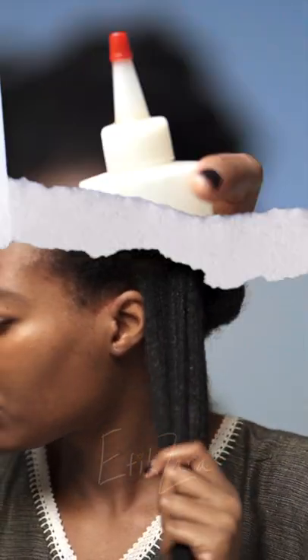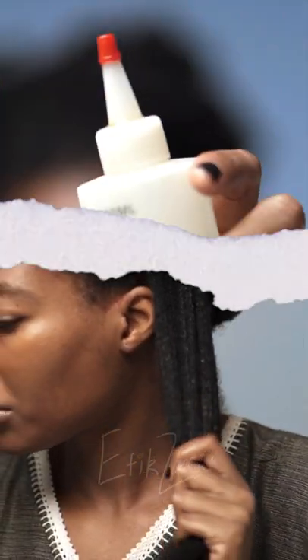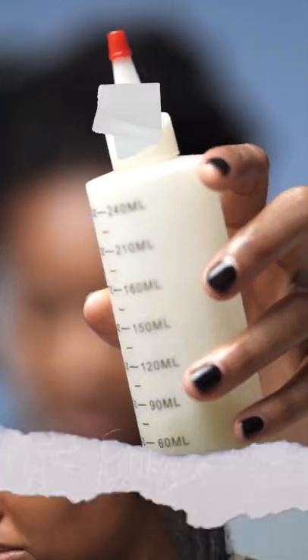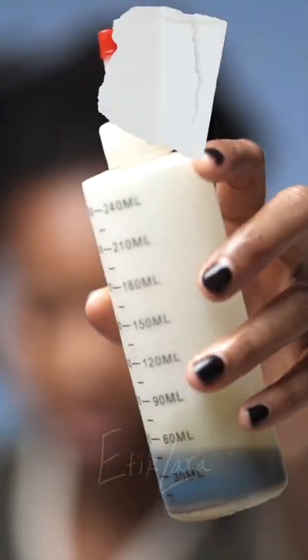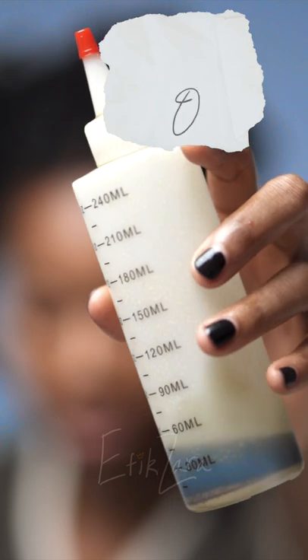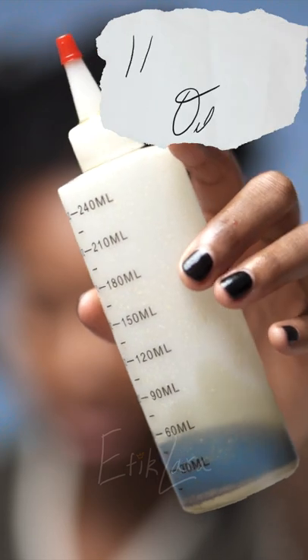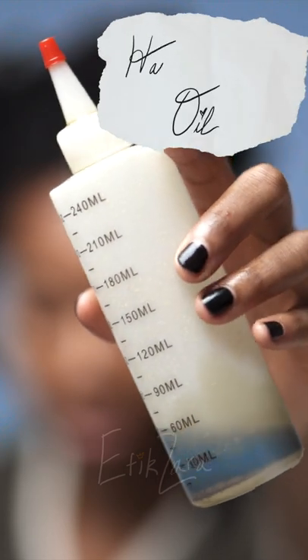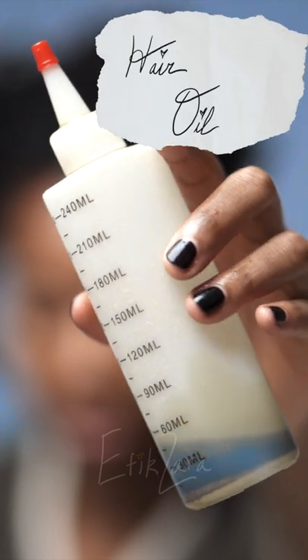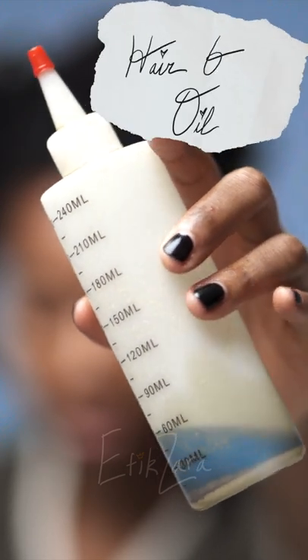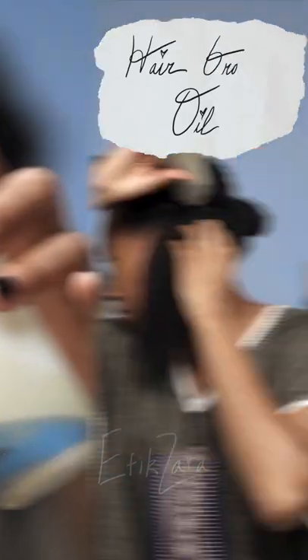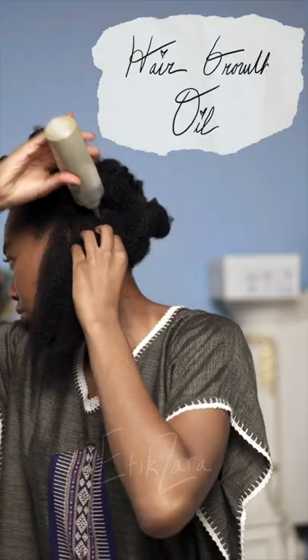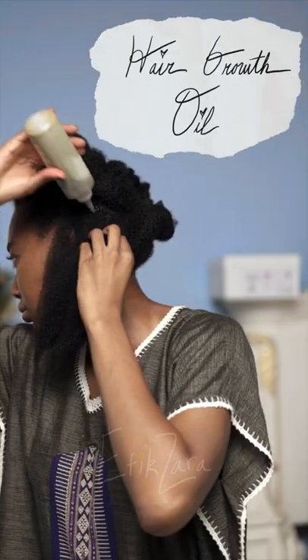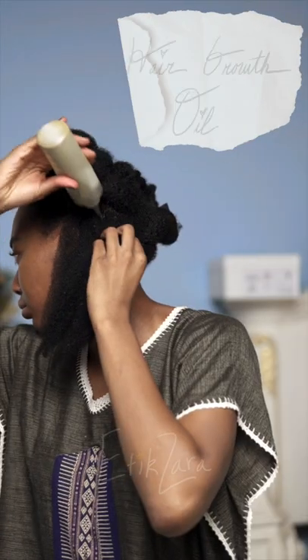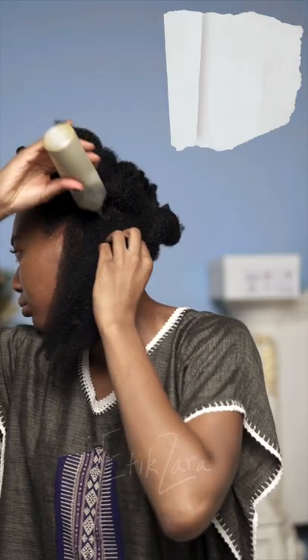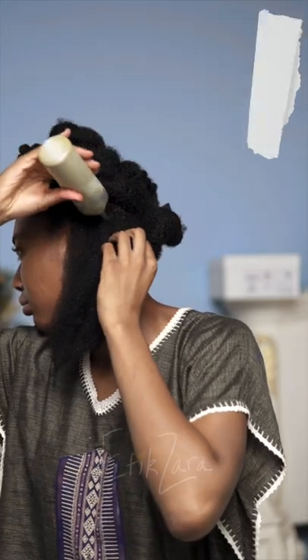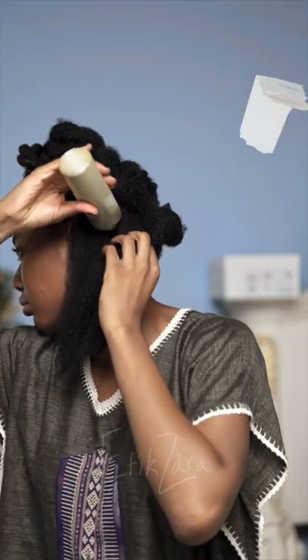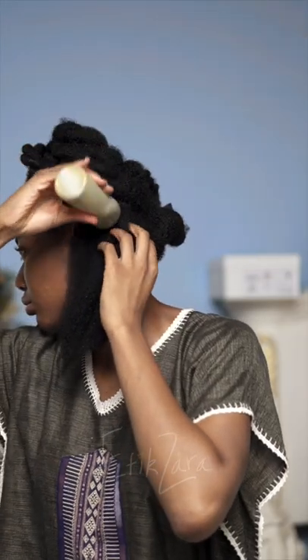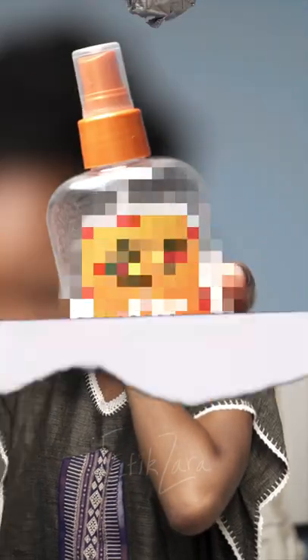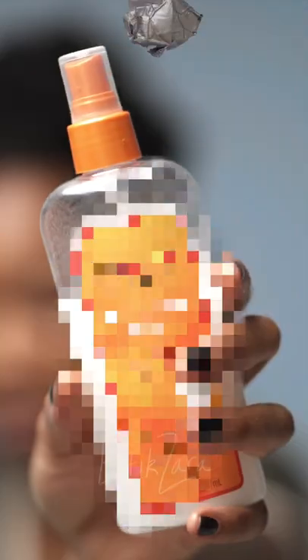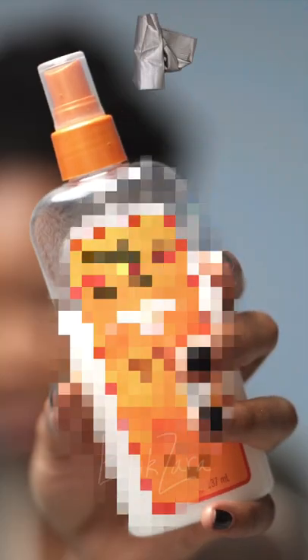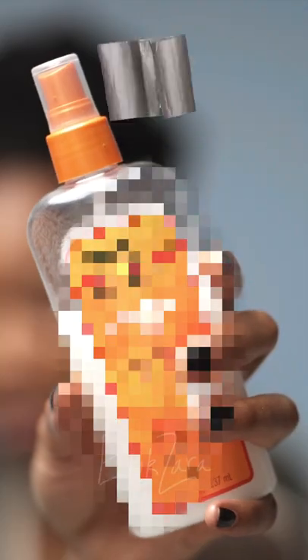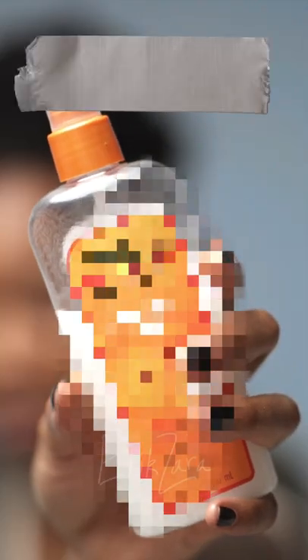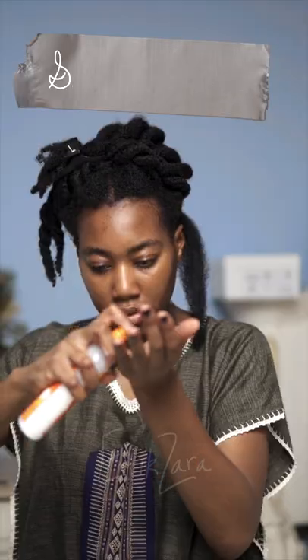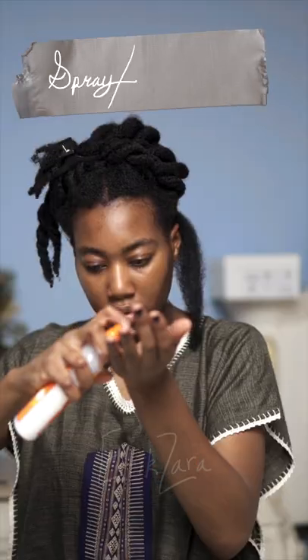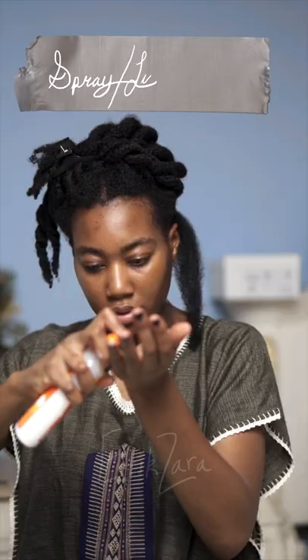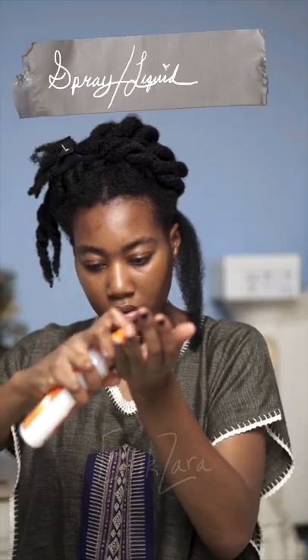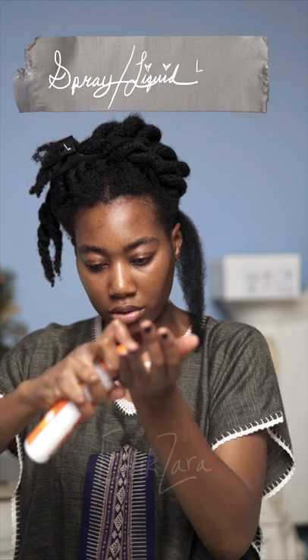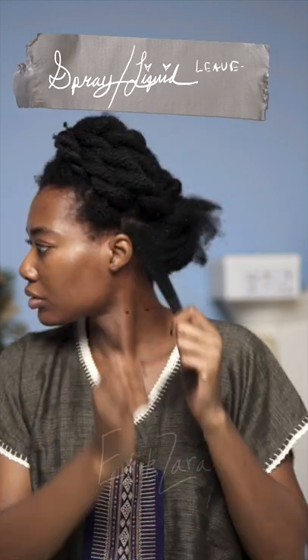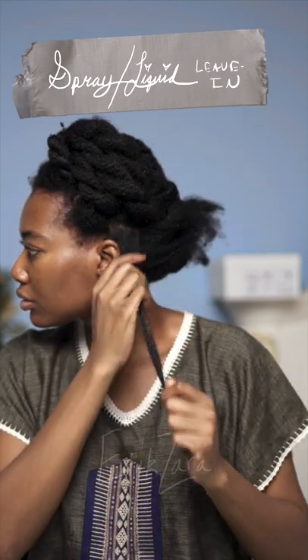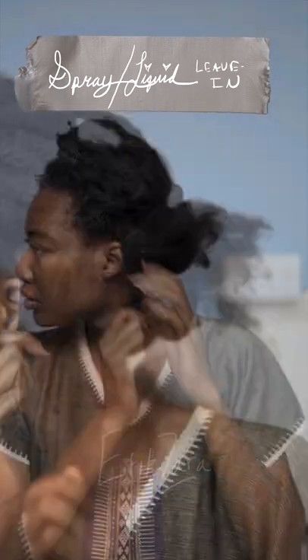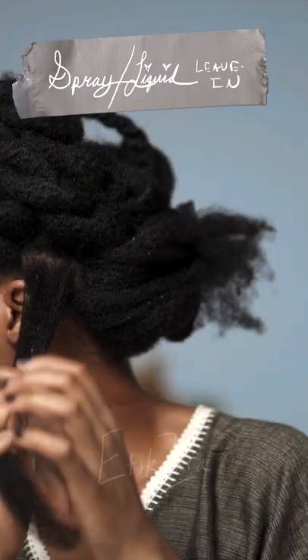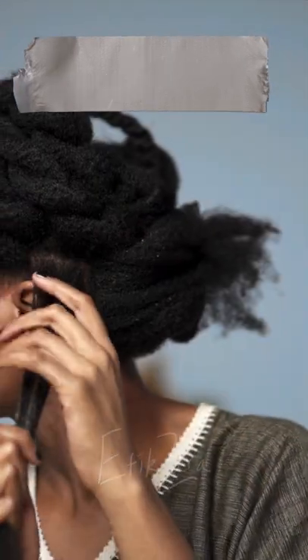This step is more optional, but if you're low porosity like me, you absolutely need a spray leave-in. I make one myself and it's coming soon.